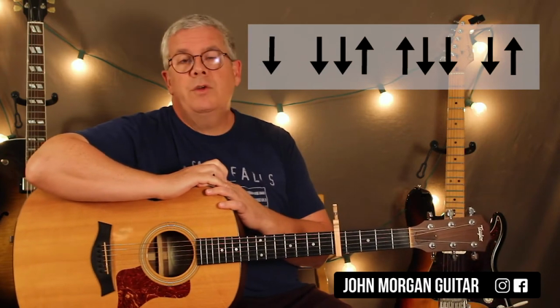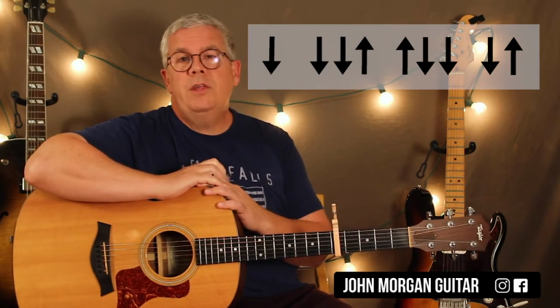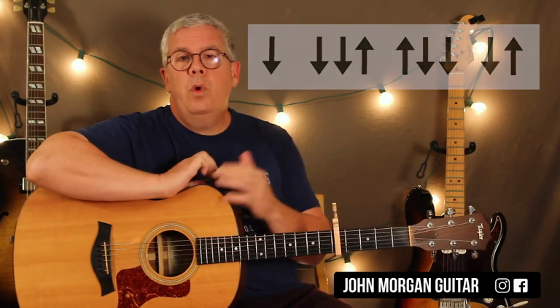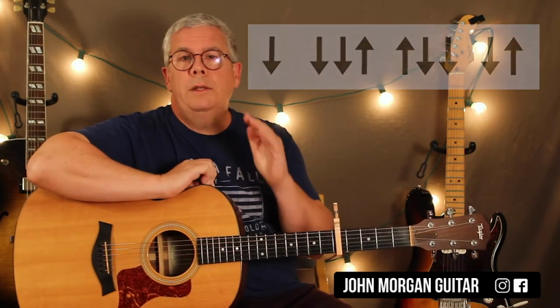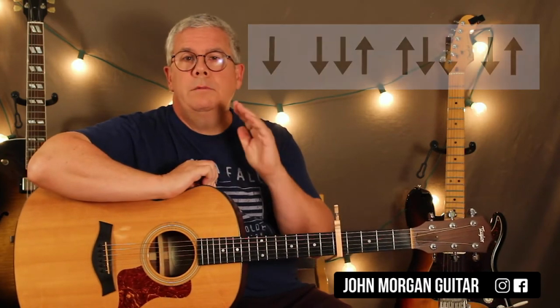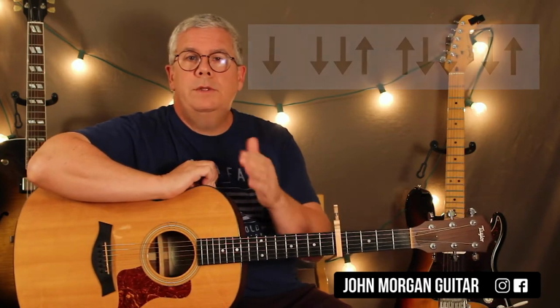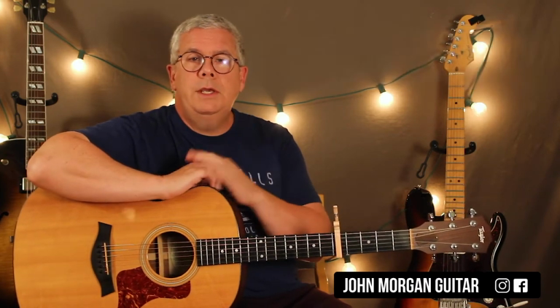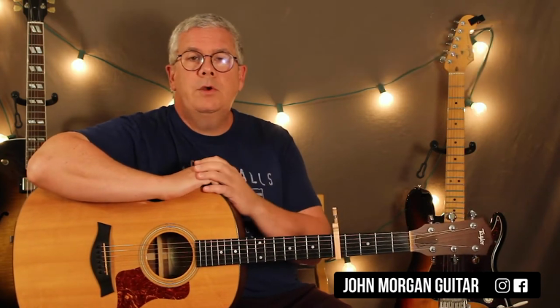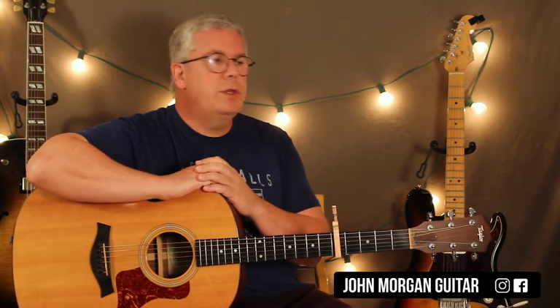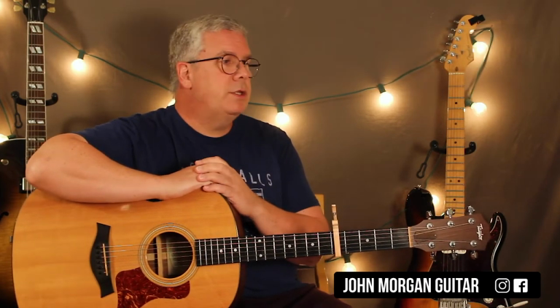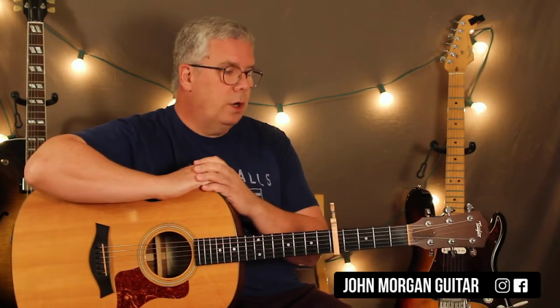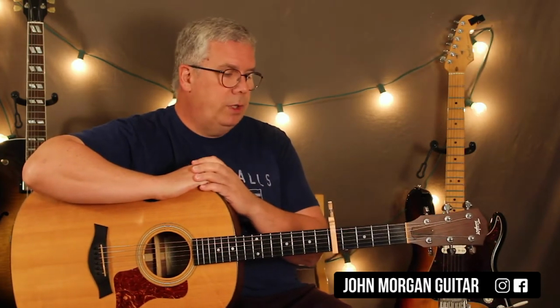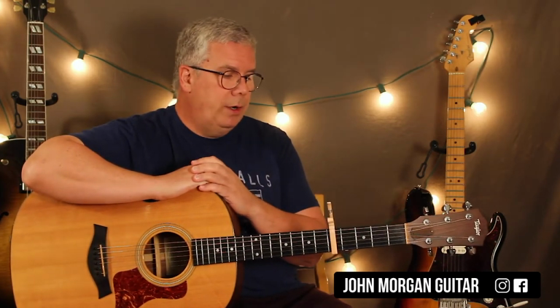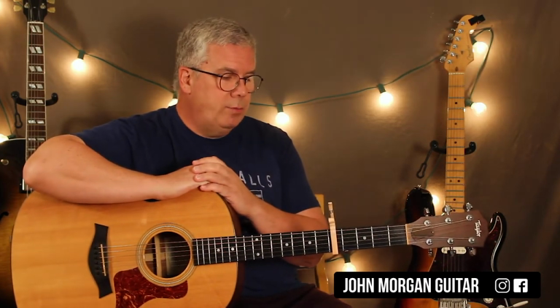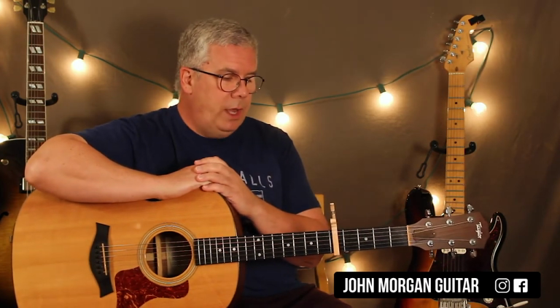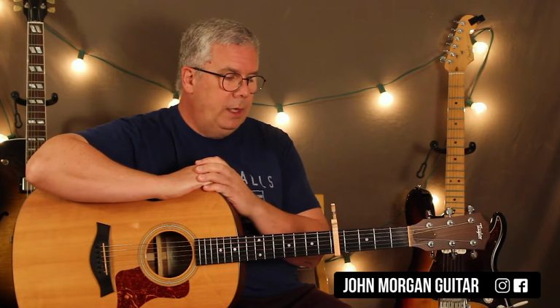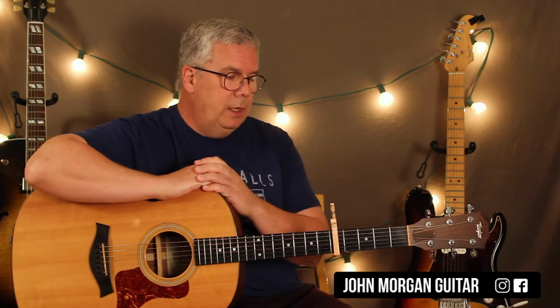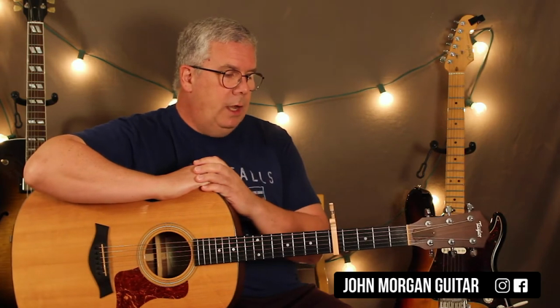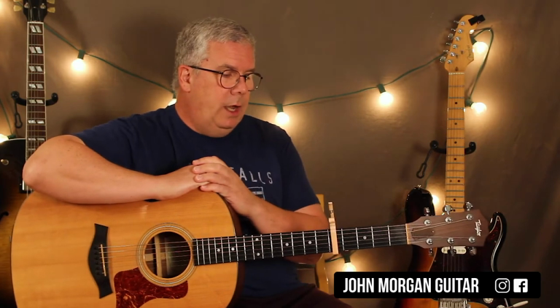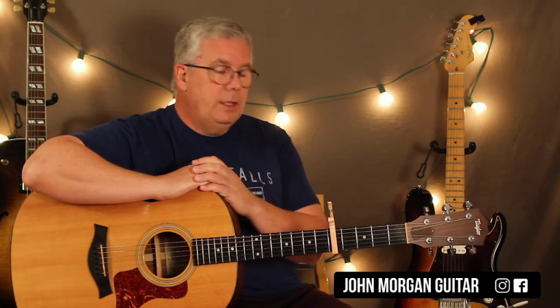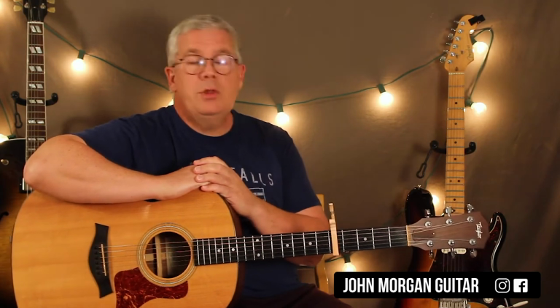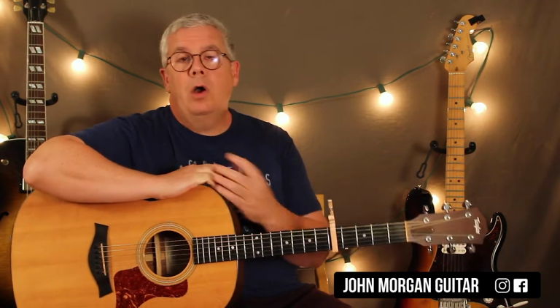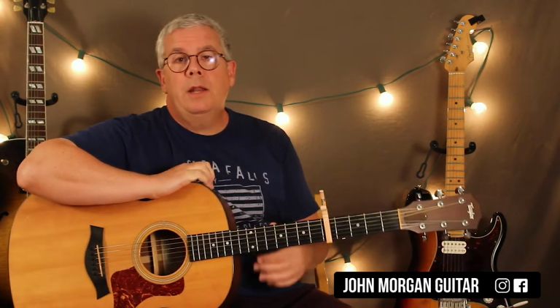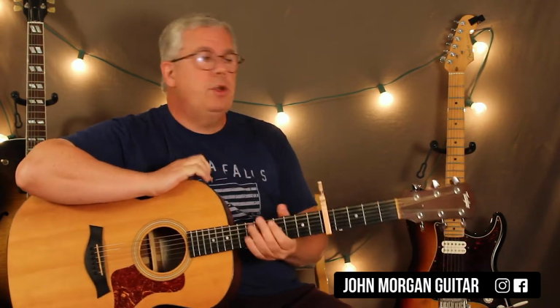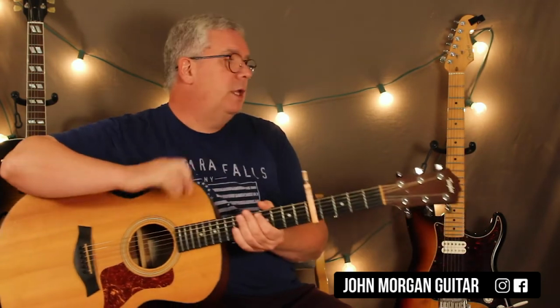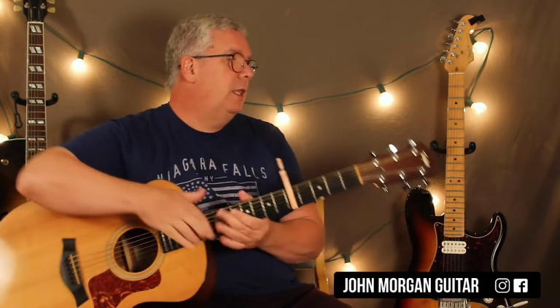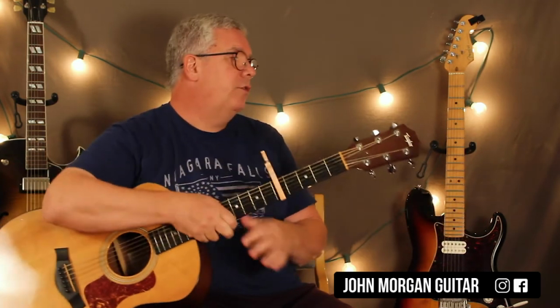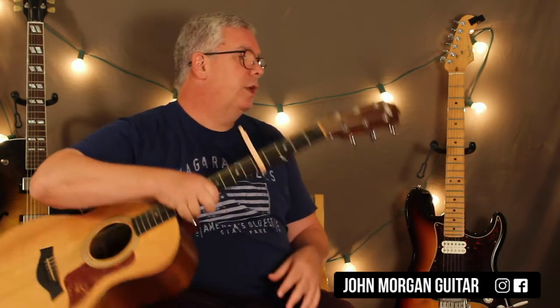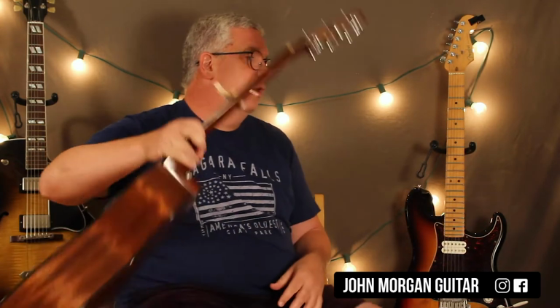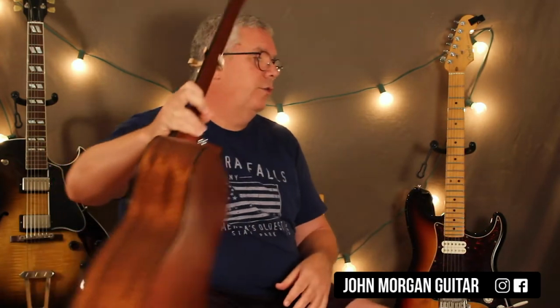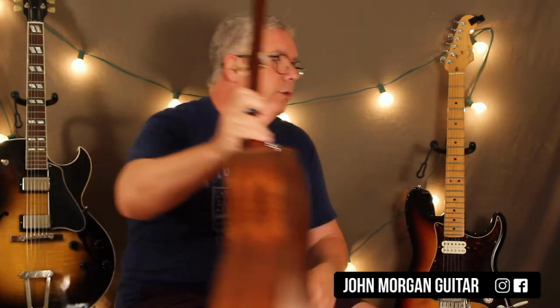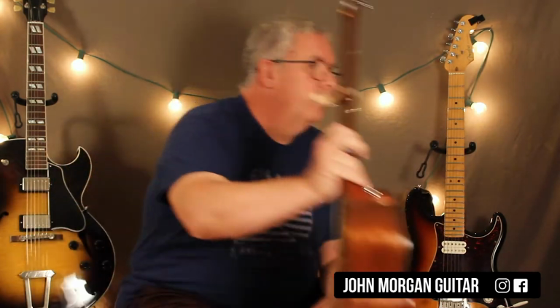So that's what the acoustic guitar player is playing in the song. Now let me show you what the electric guitars are doing.